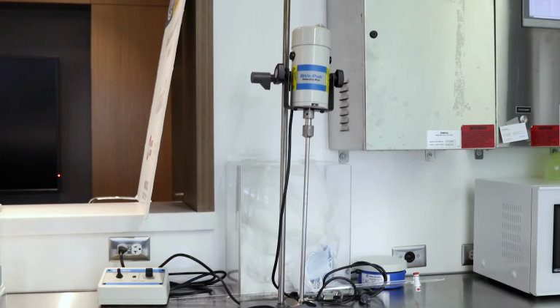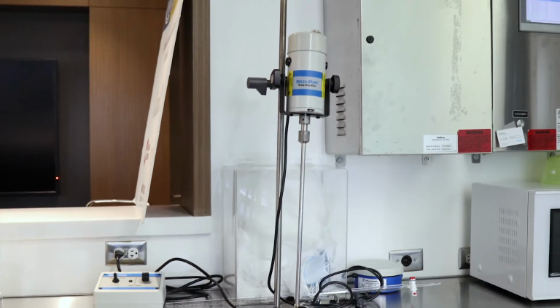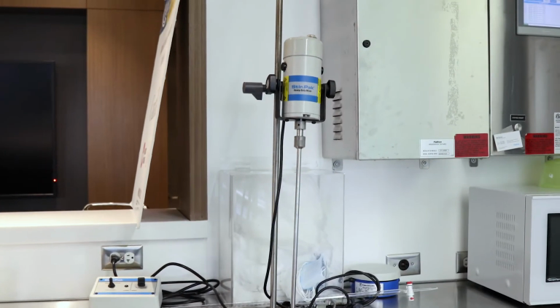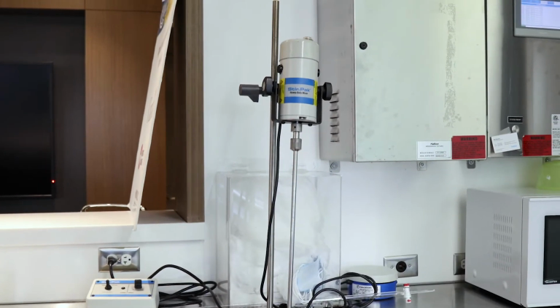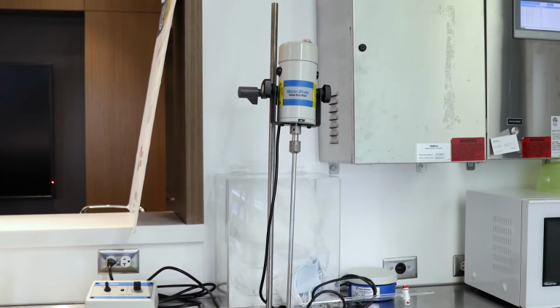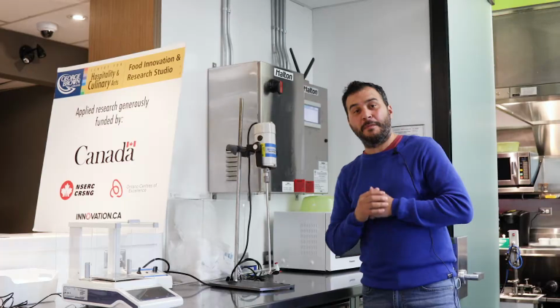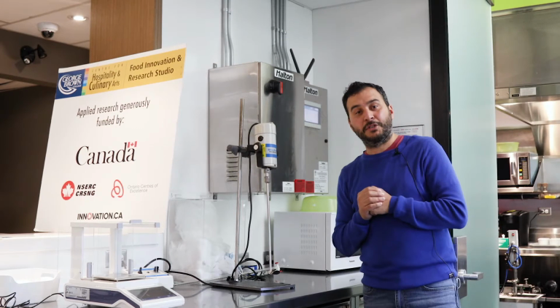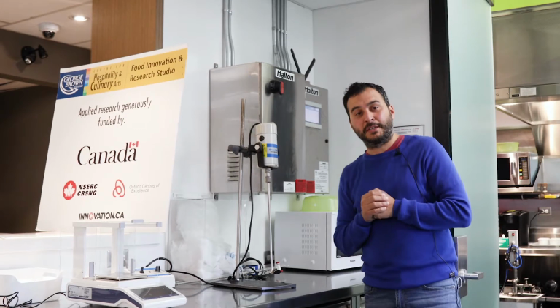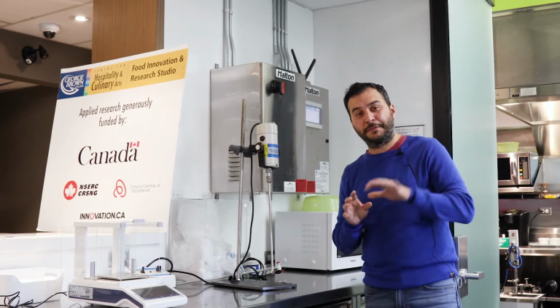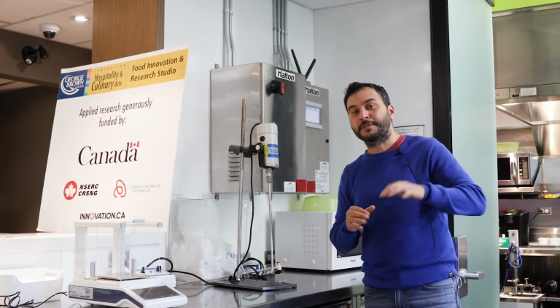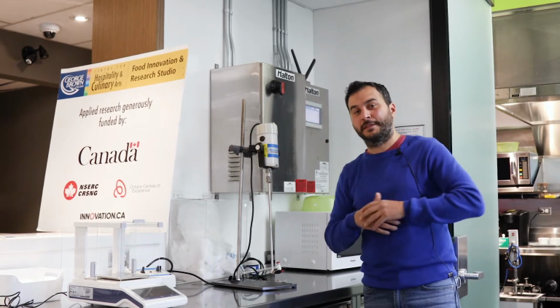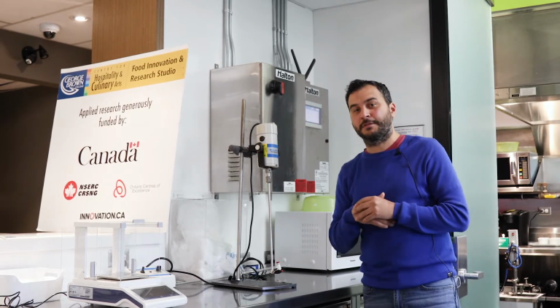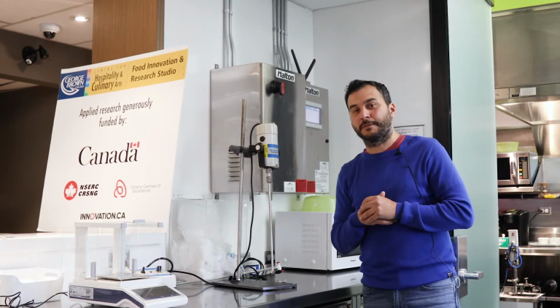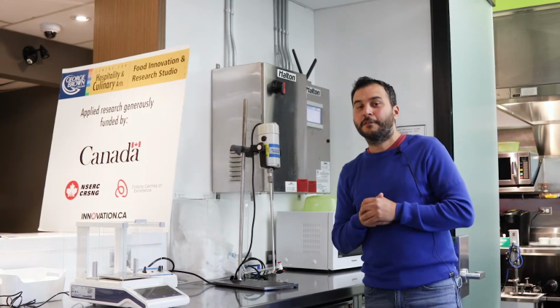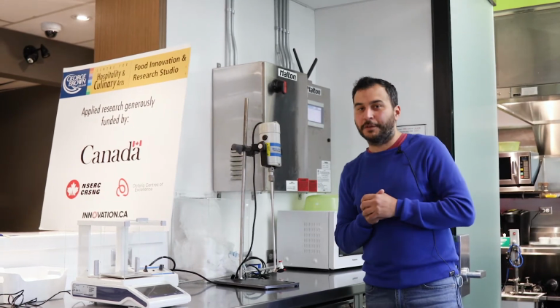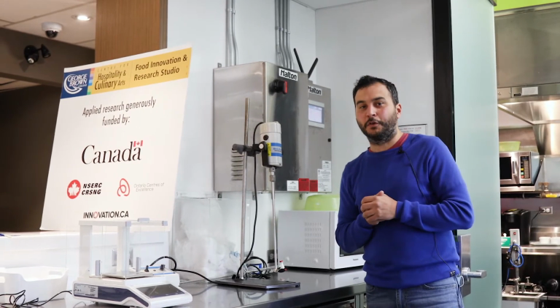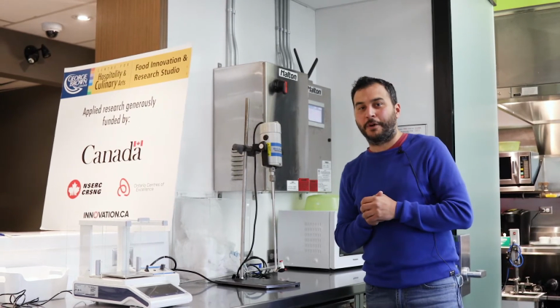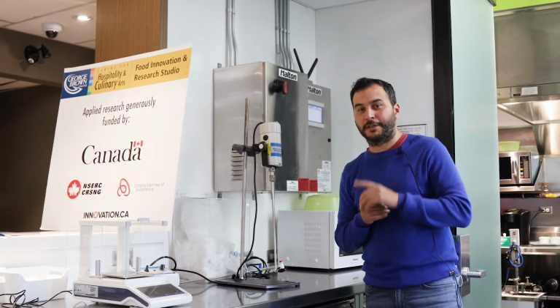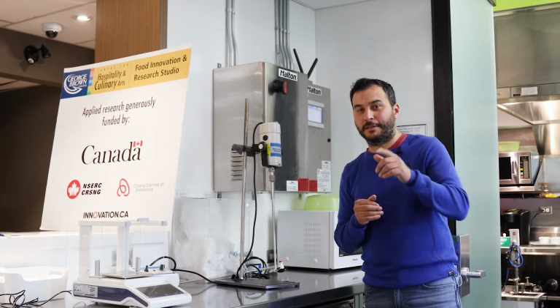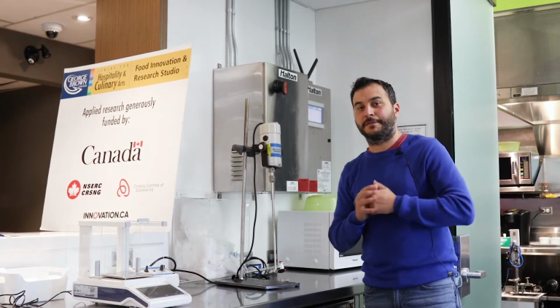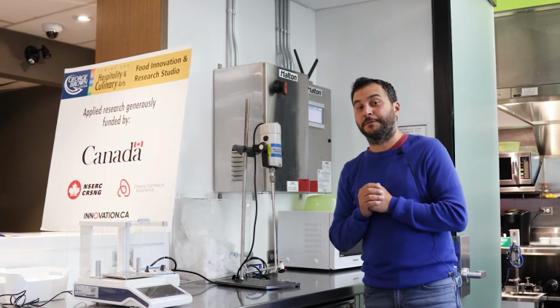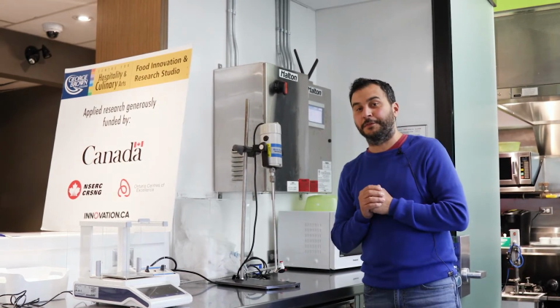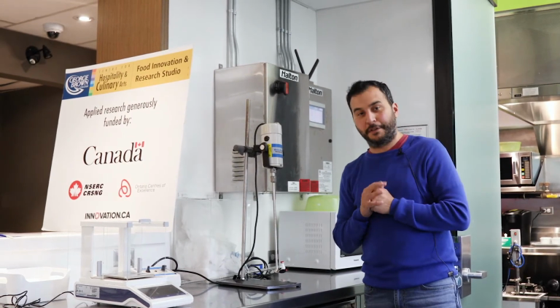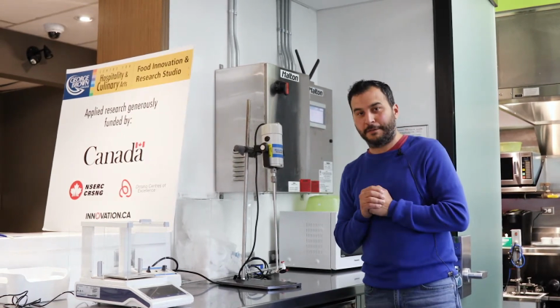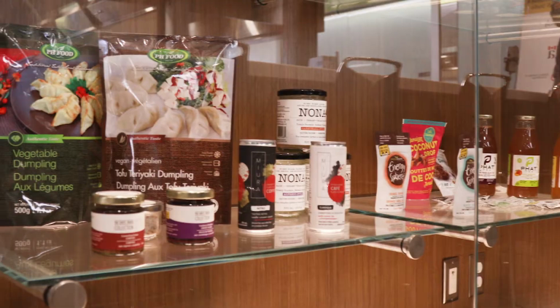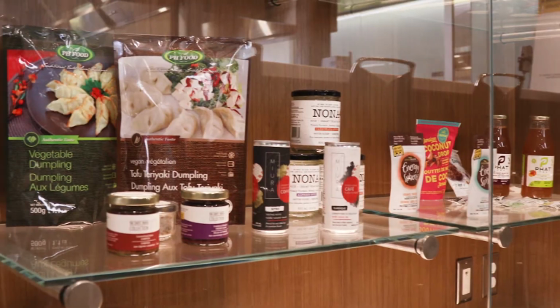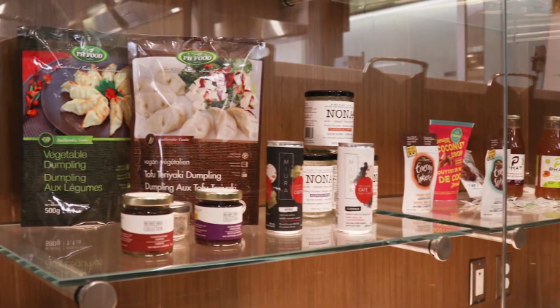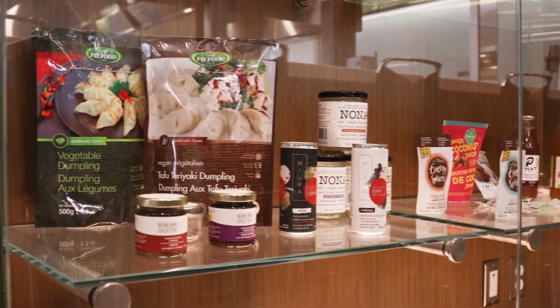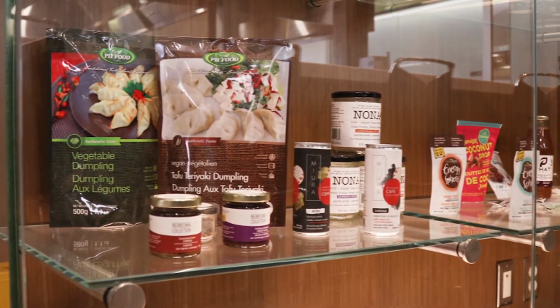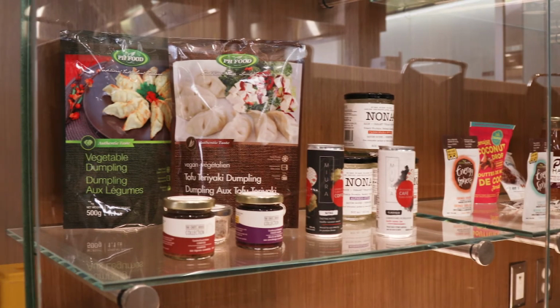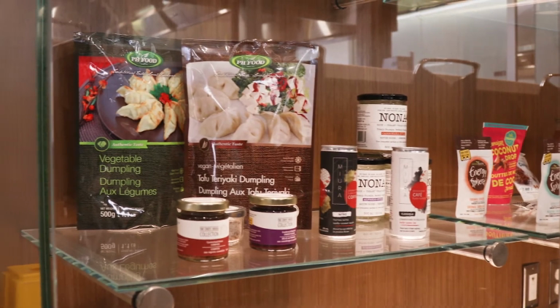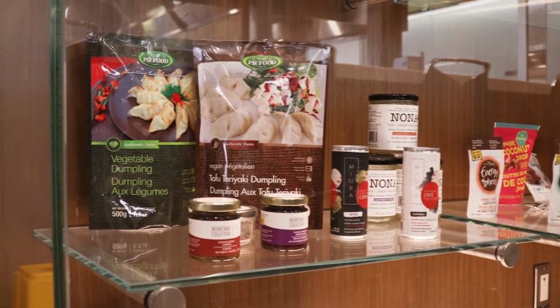I like to use these for my milkshakes, but food scientists use them for really cool projects that develop food that you're going to buy in the grocery store and eat at home.